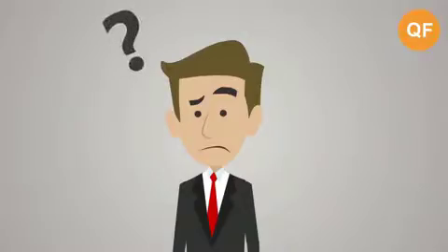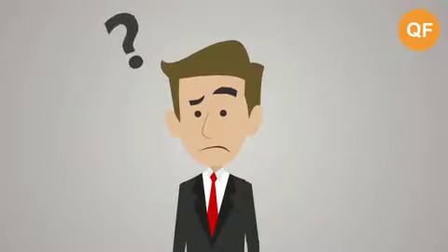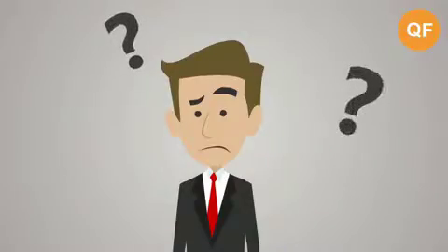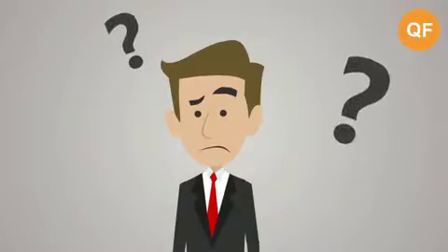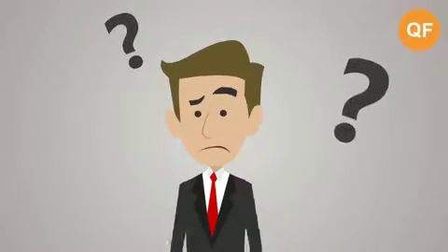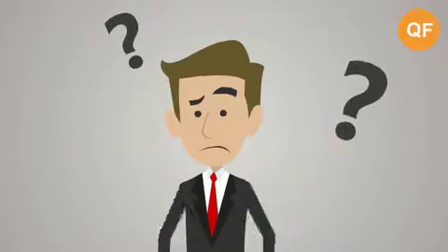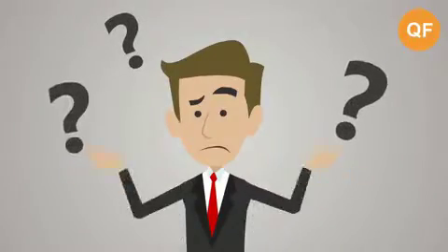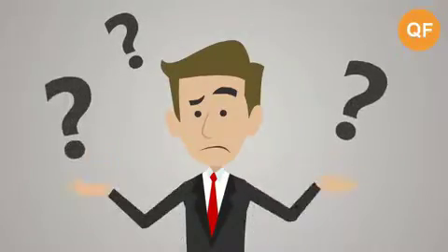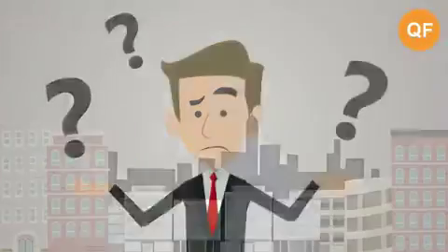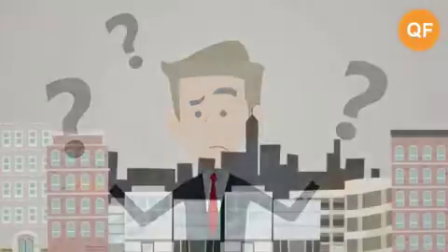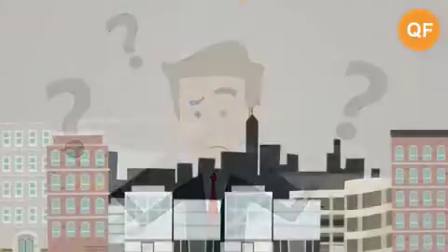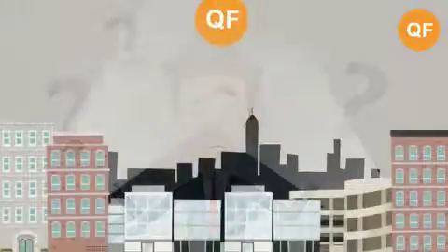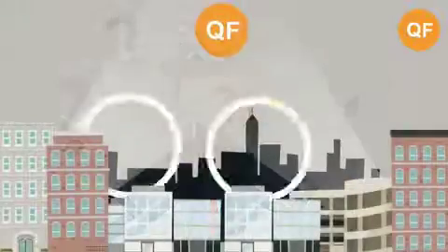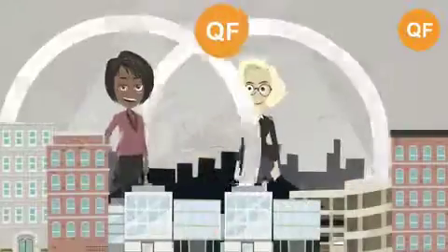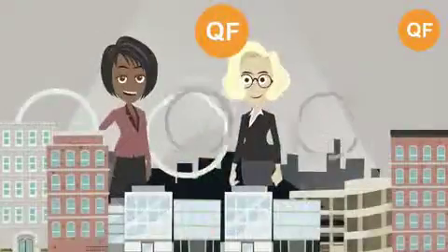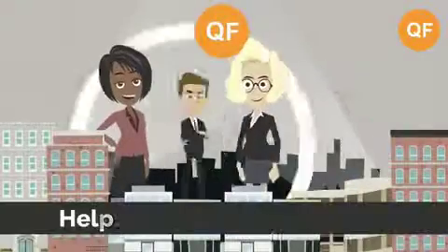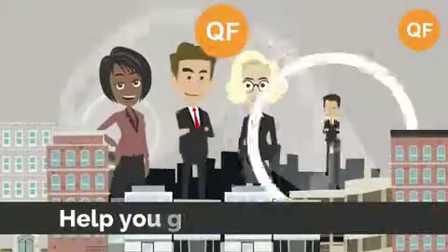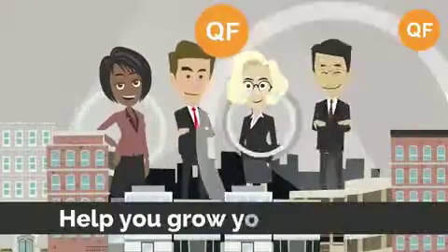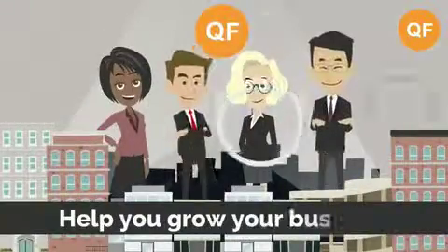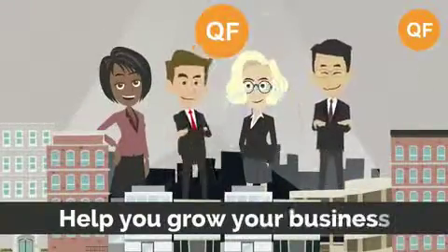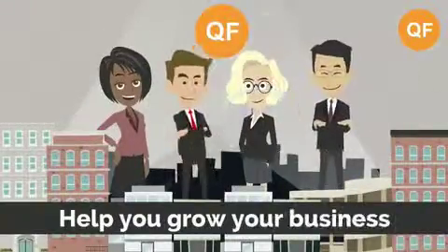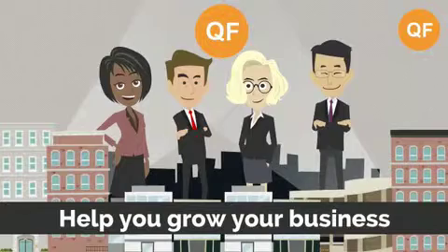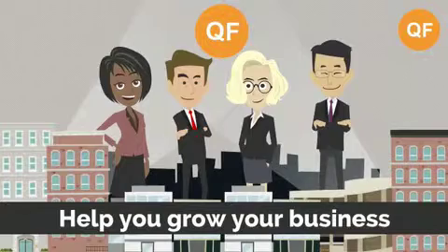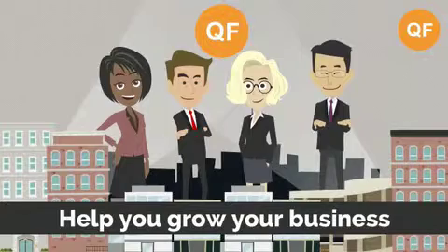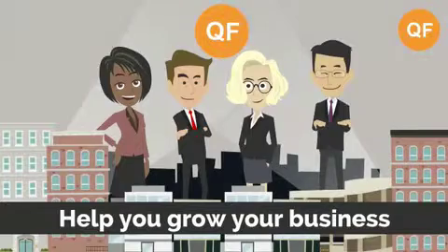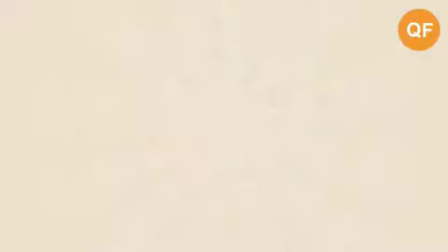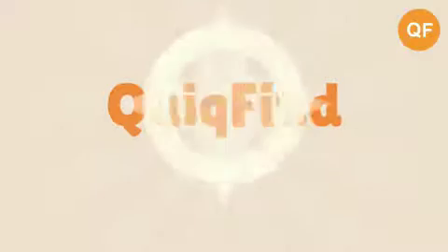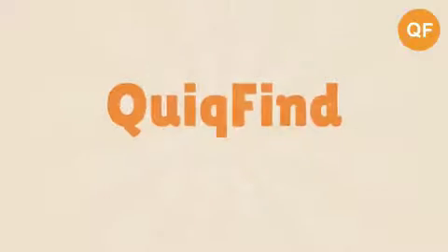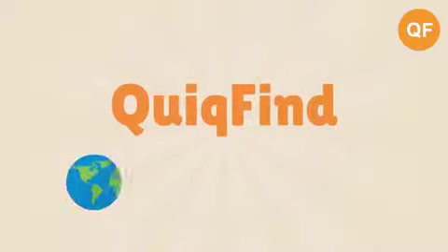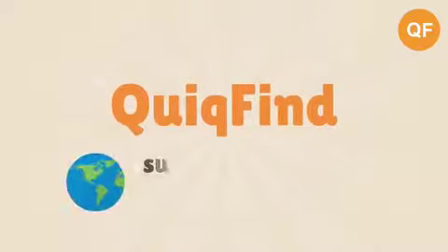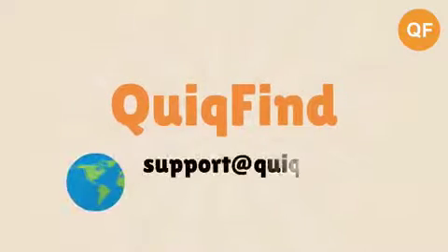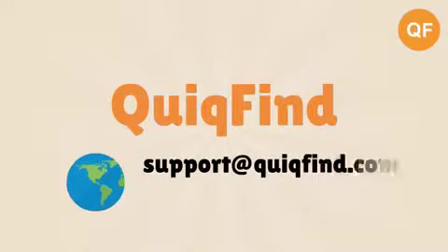So what are you waiting for? Discover how Quick Find can help you grow your business. Contact us today.